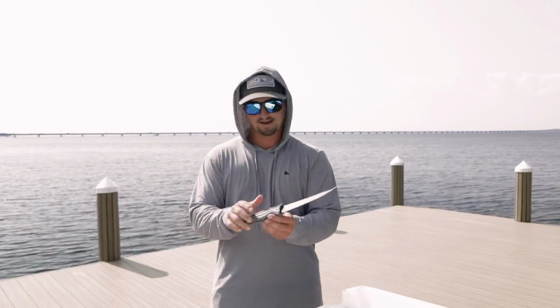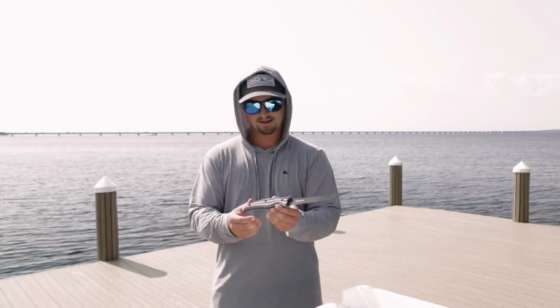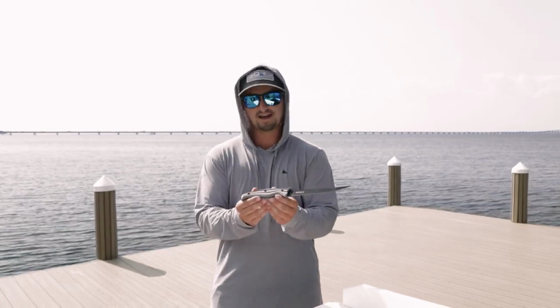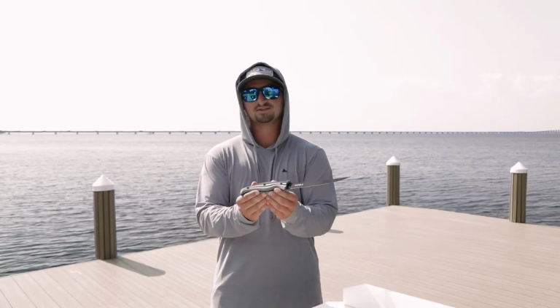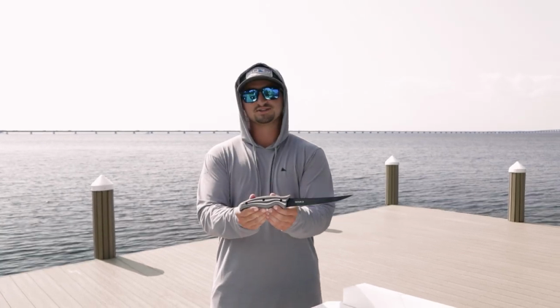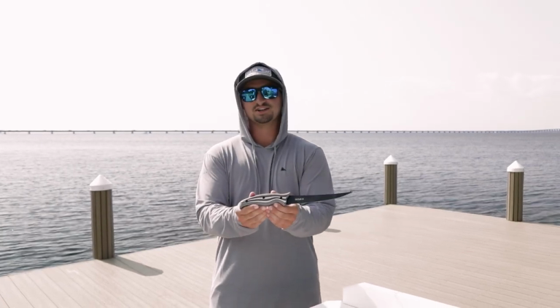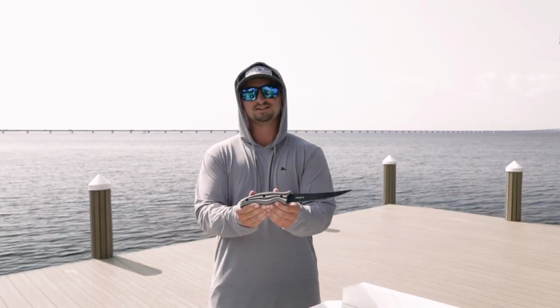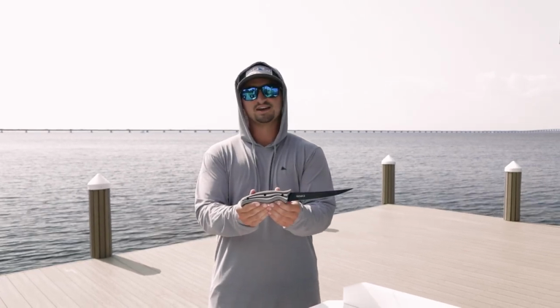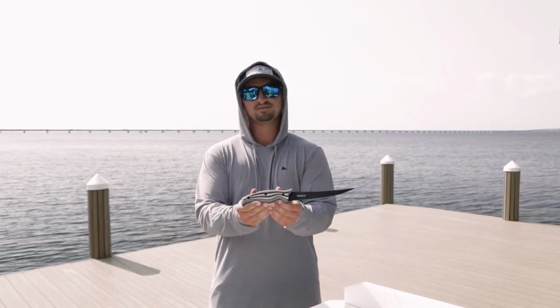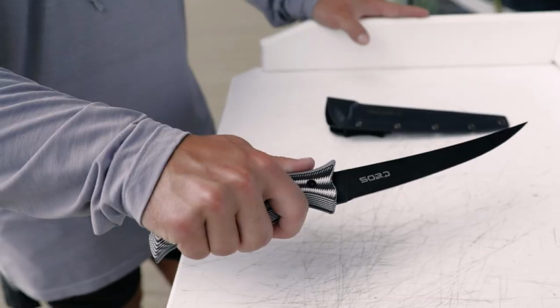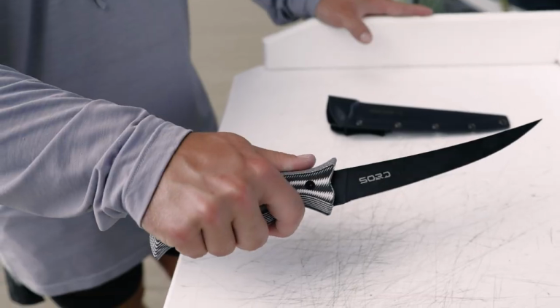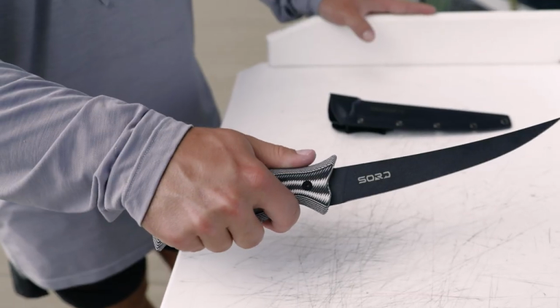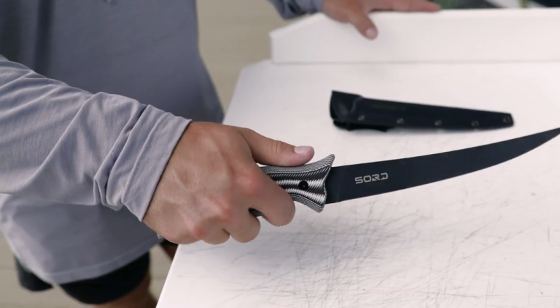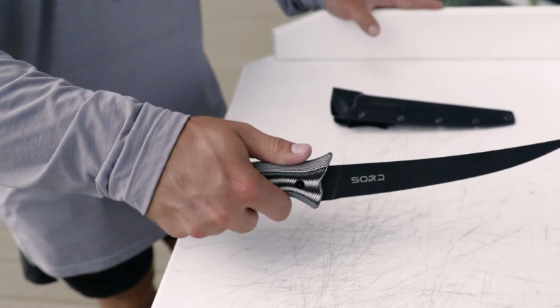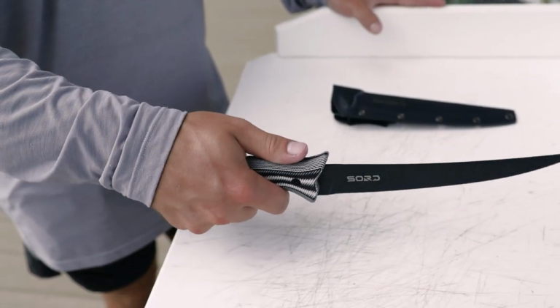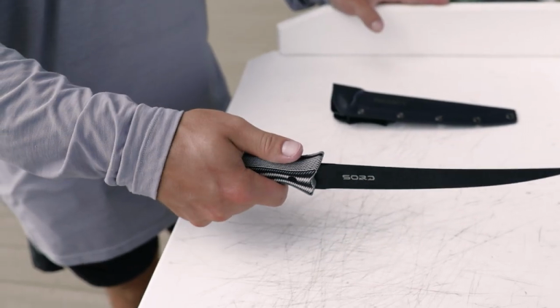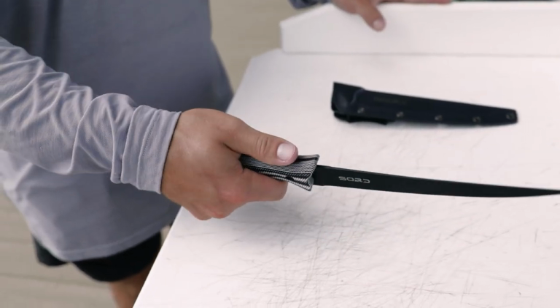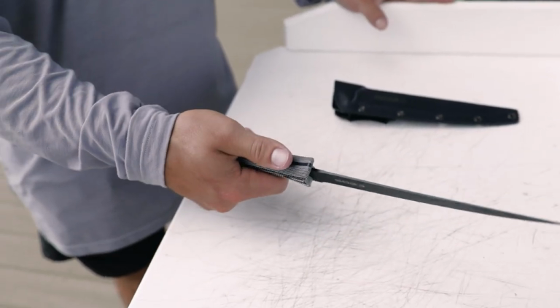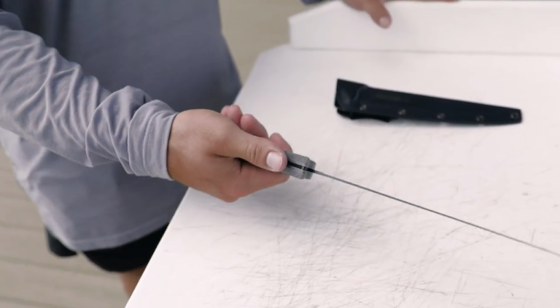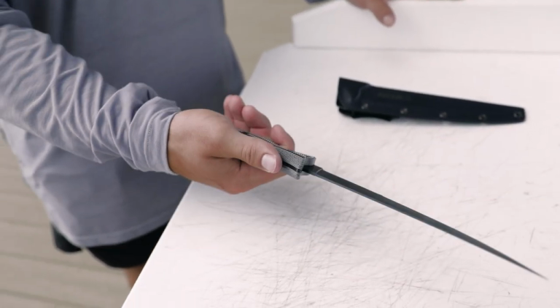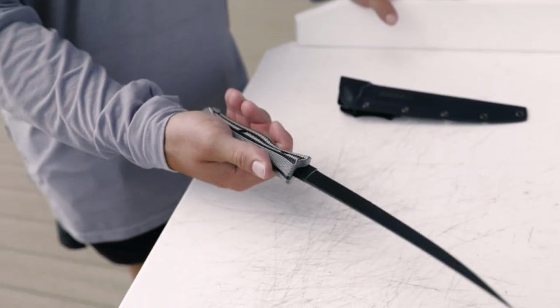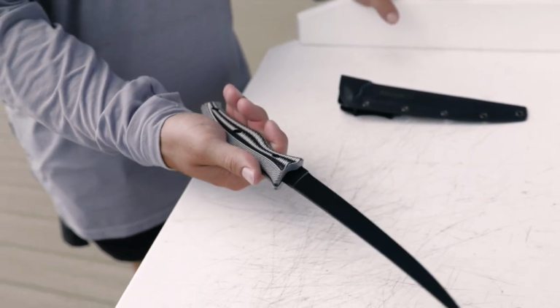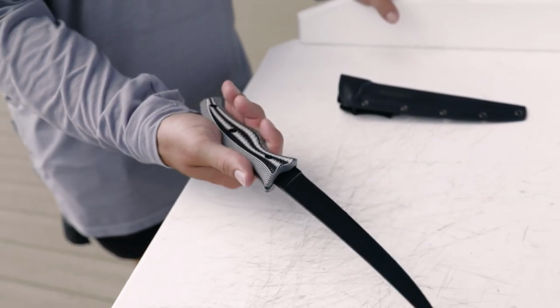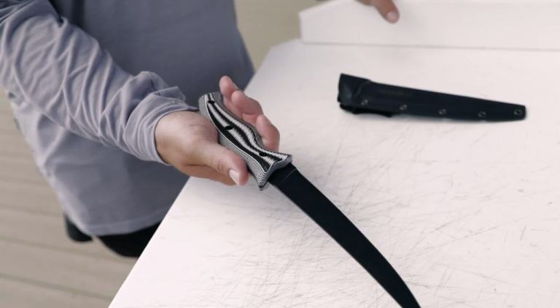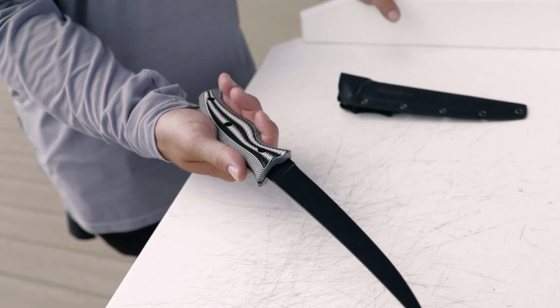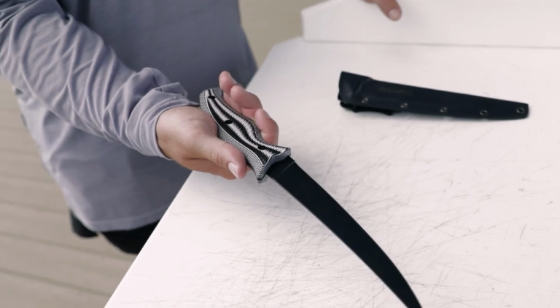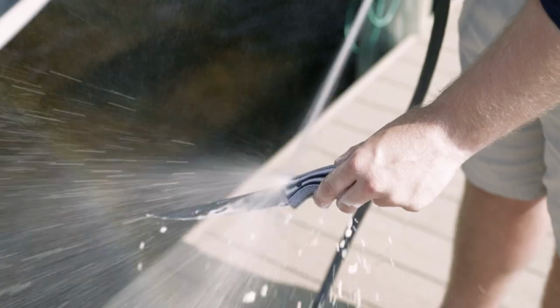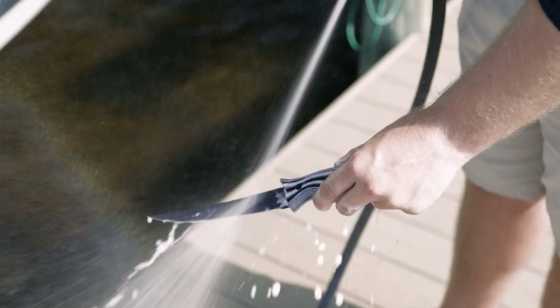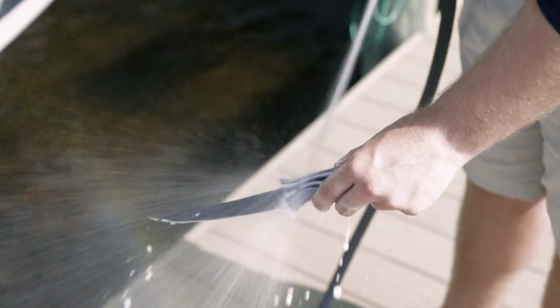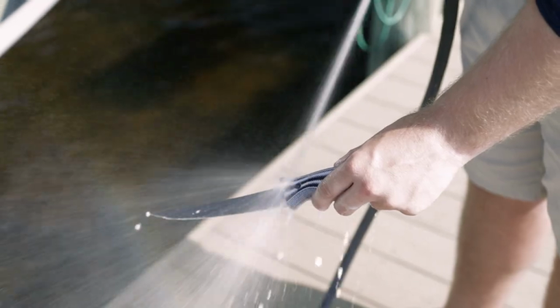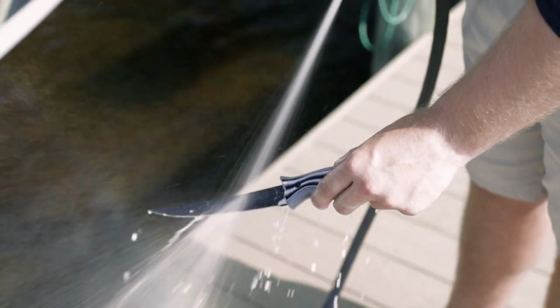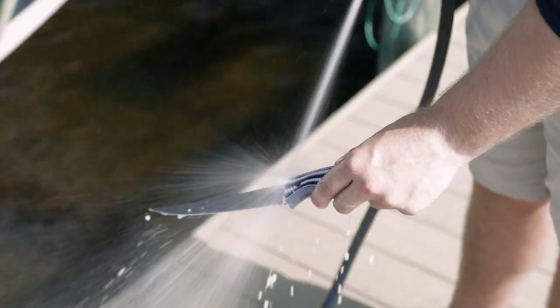The handle is G10, which is gun grip material. It fits great in the hand and won't slip when it's wet.